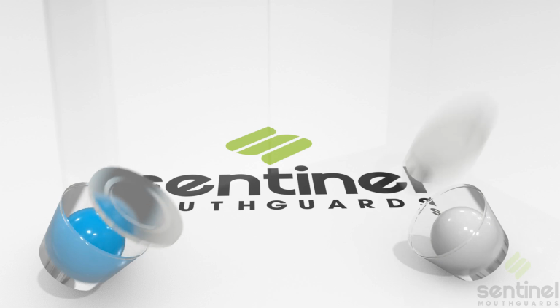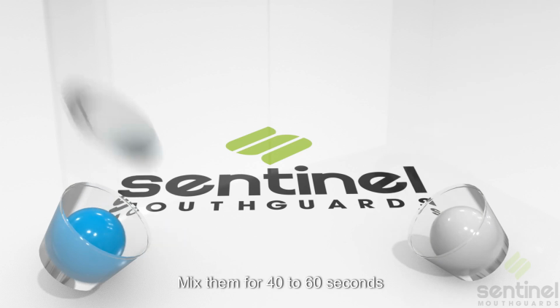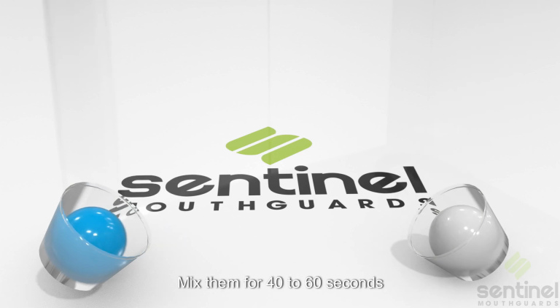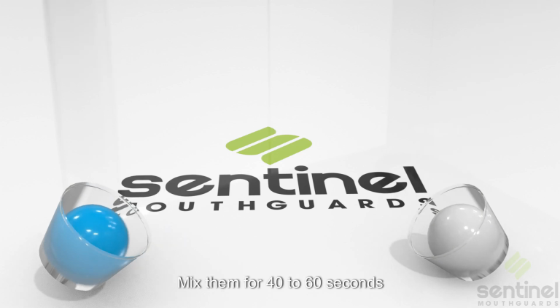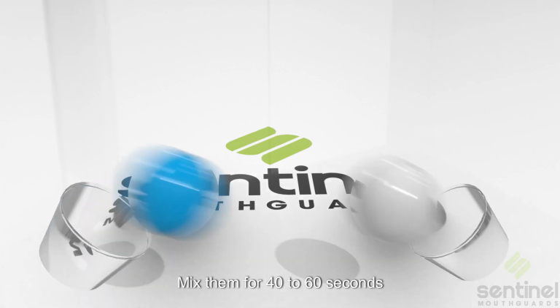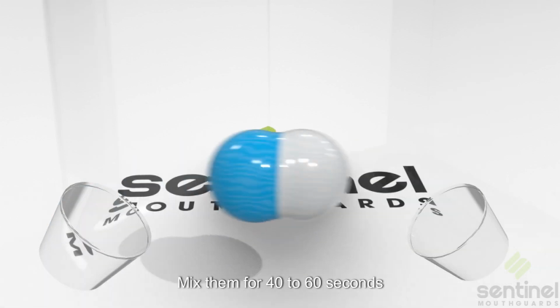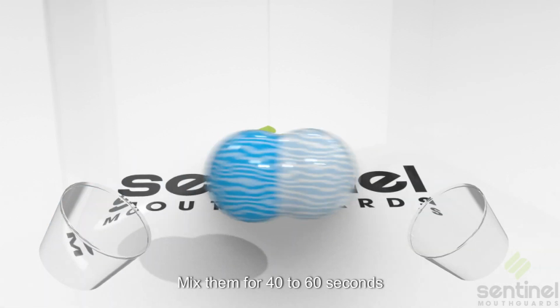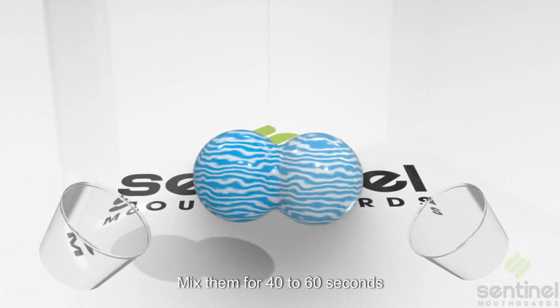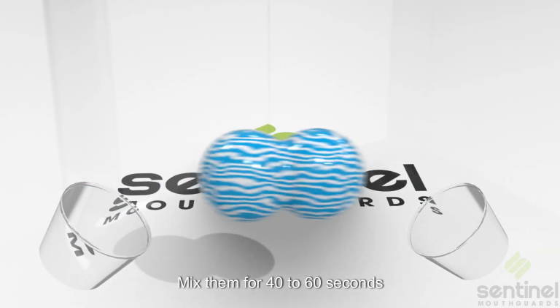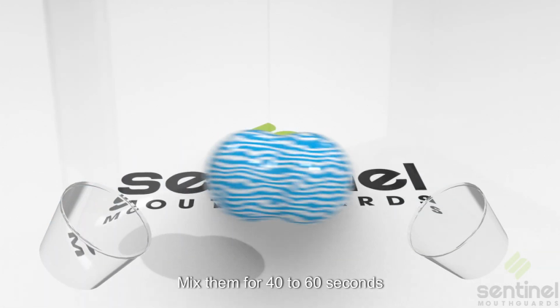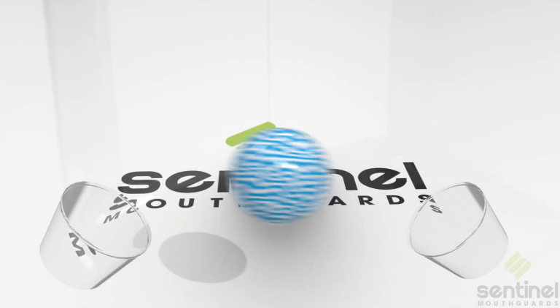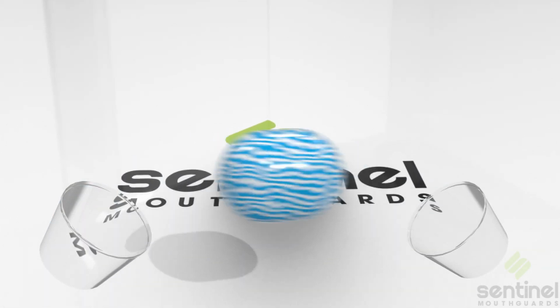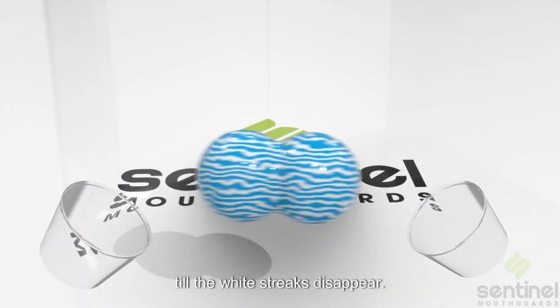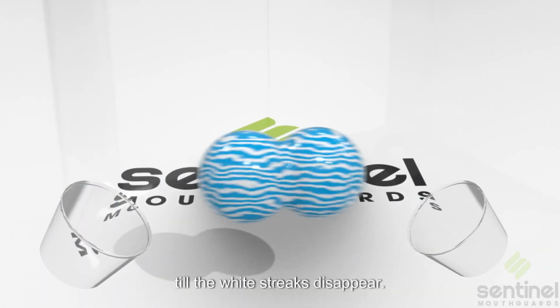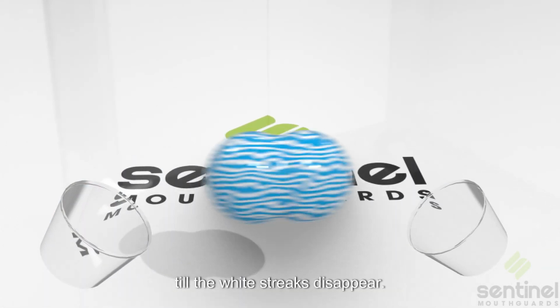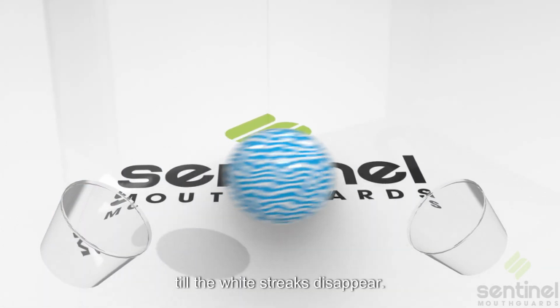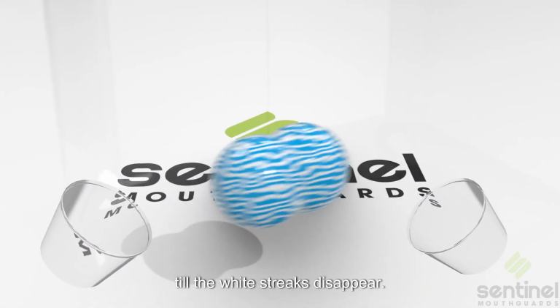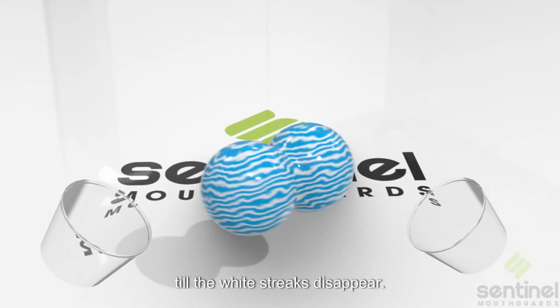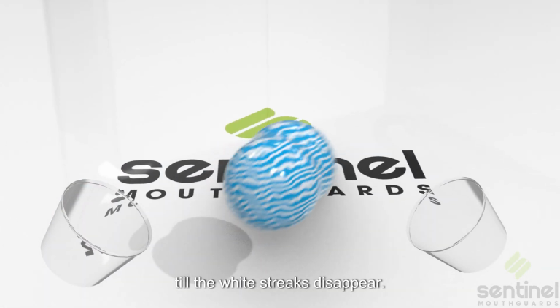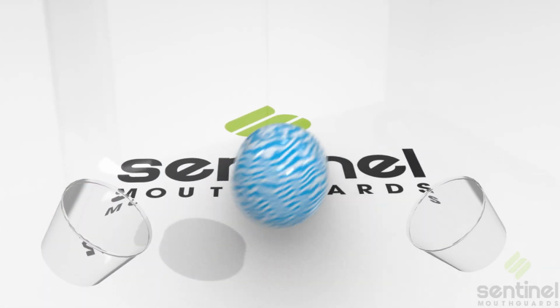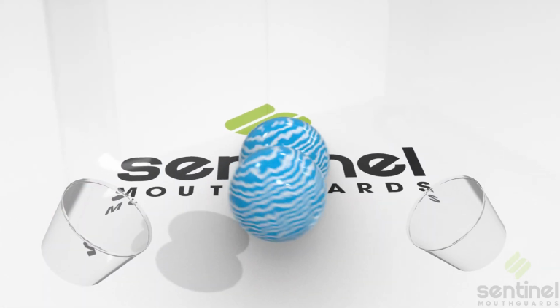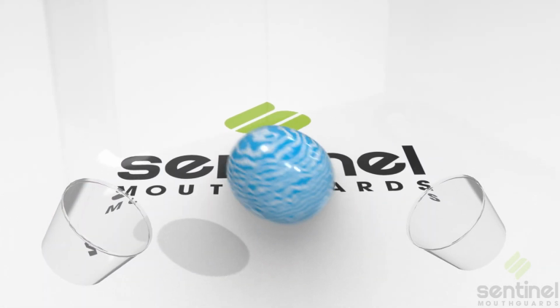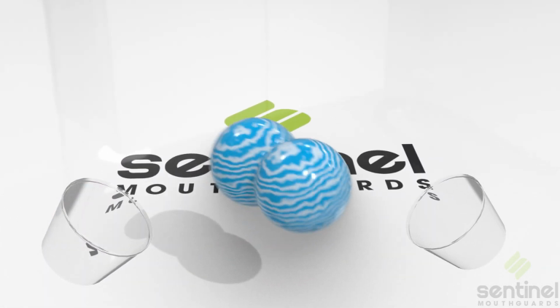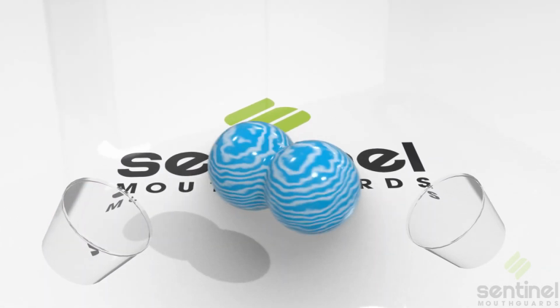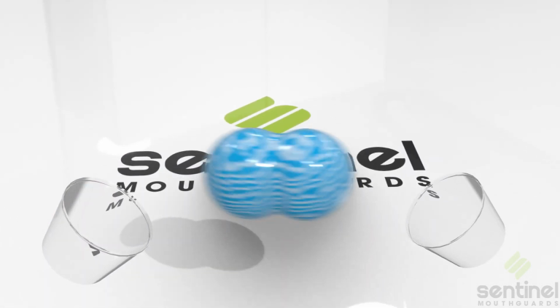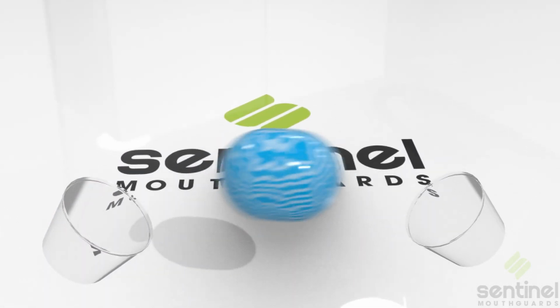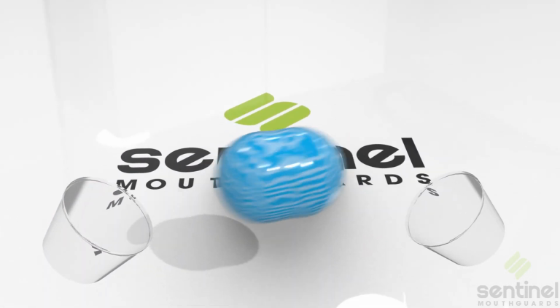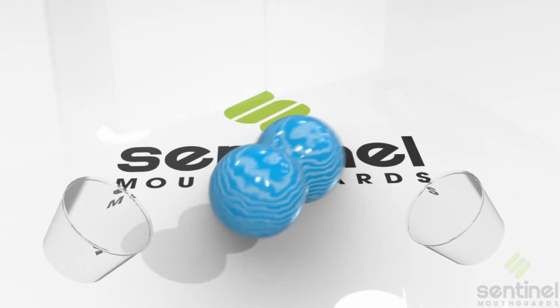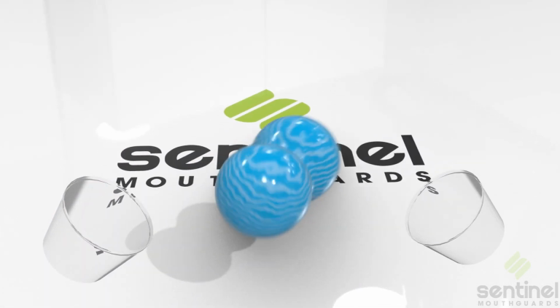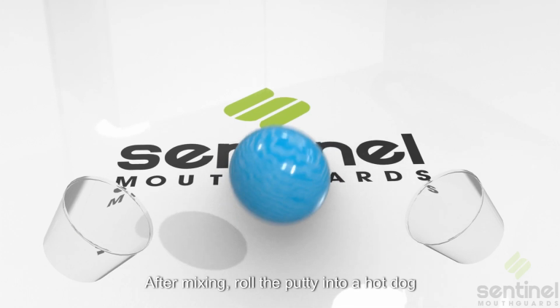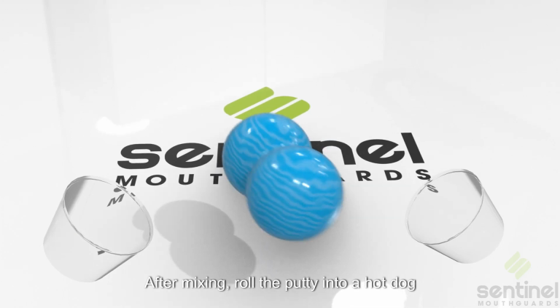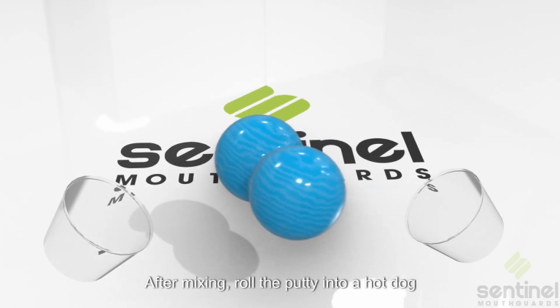Mix them for 40 to 60 seconds, till the white streaks disappear.